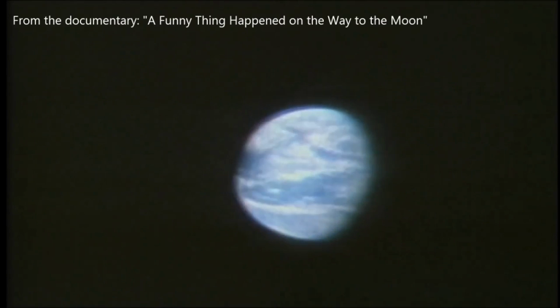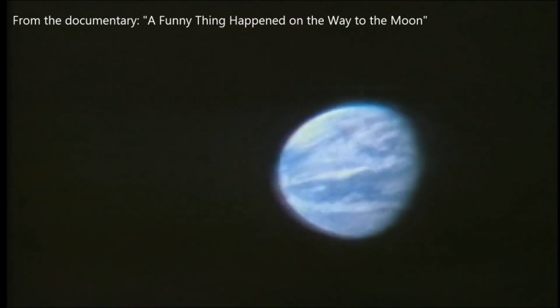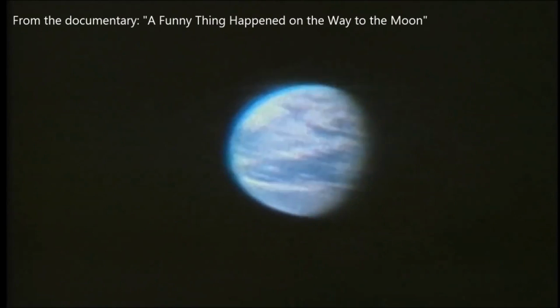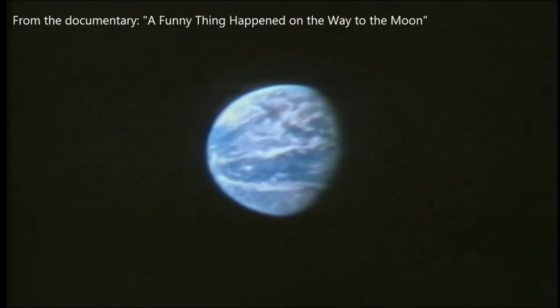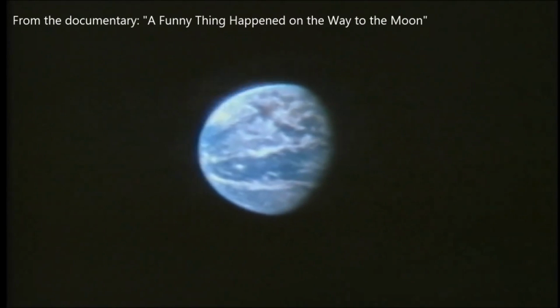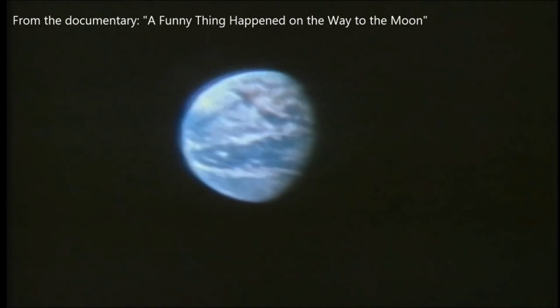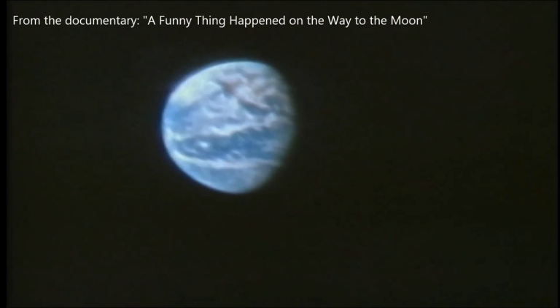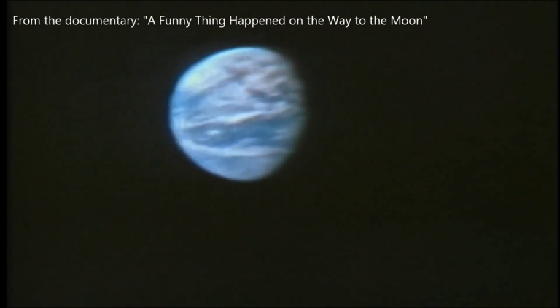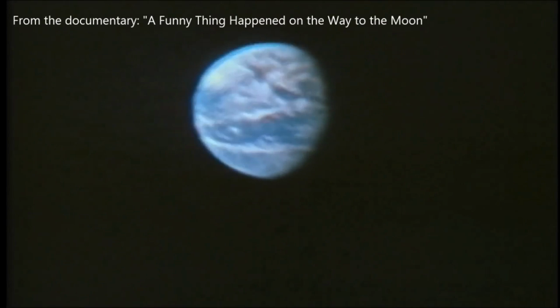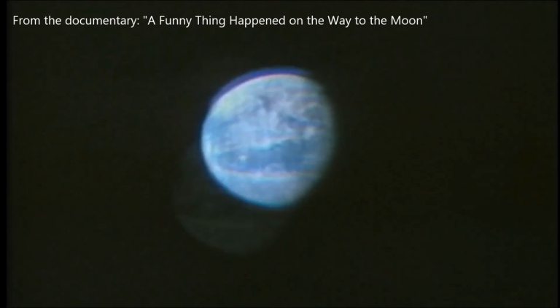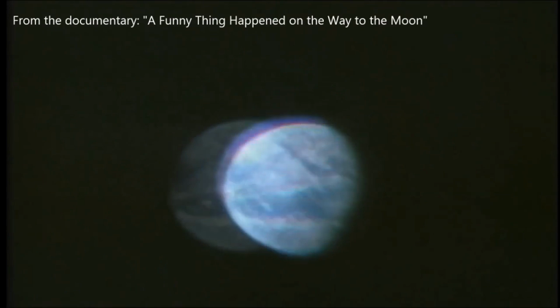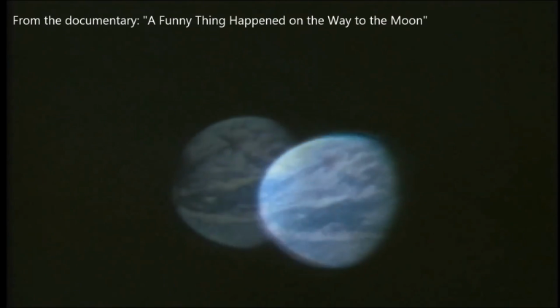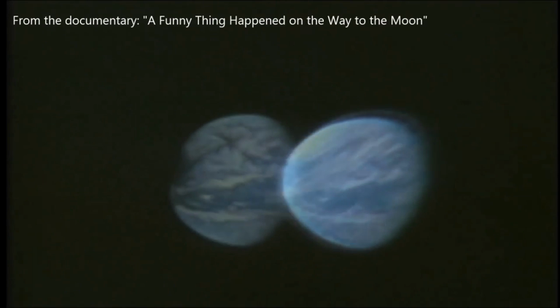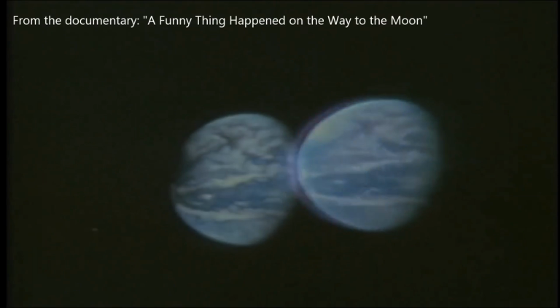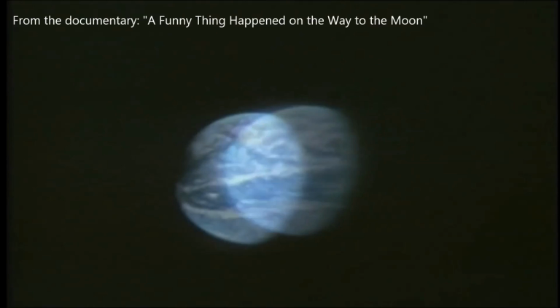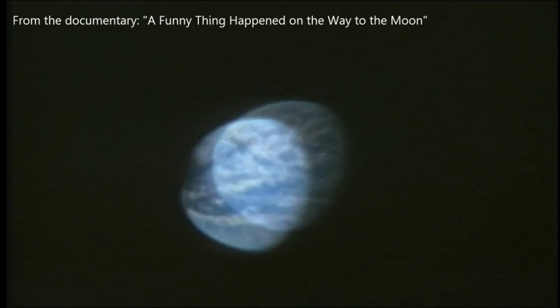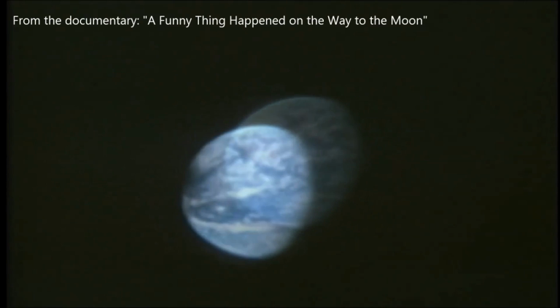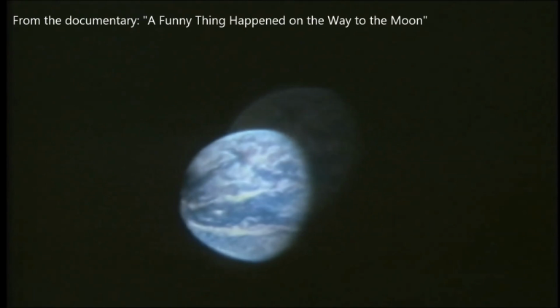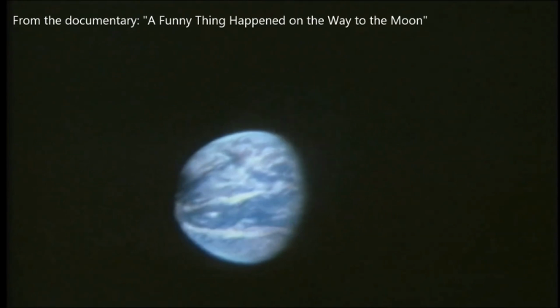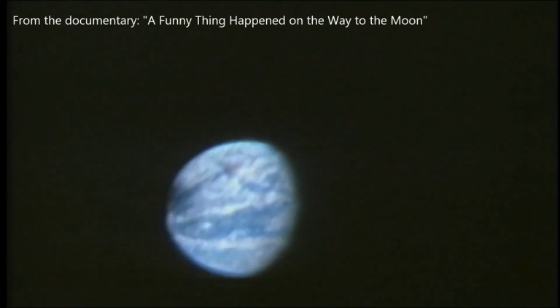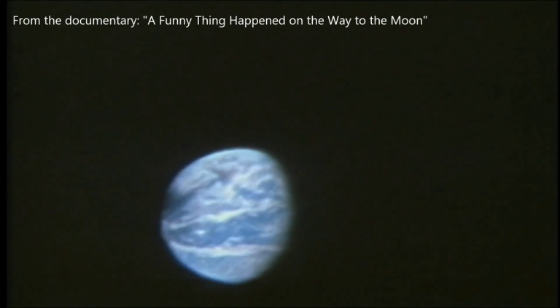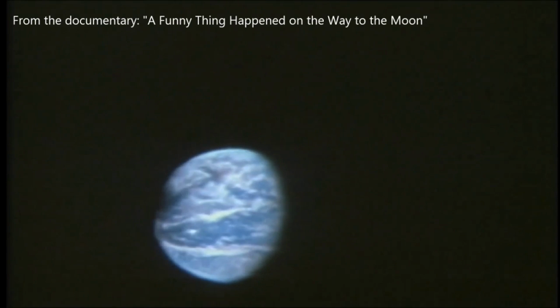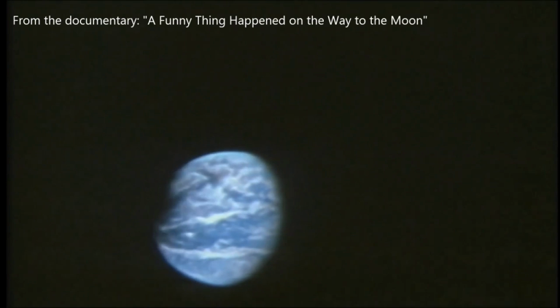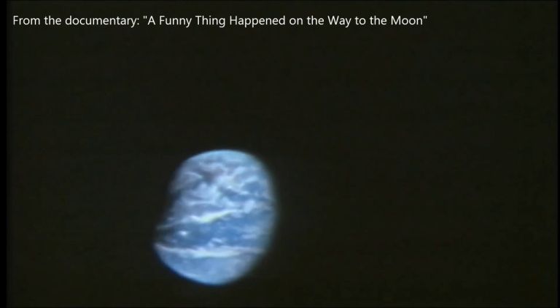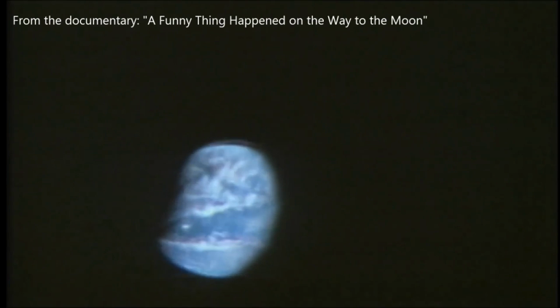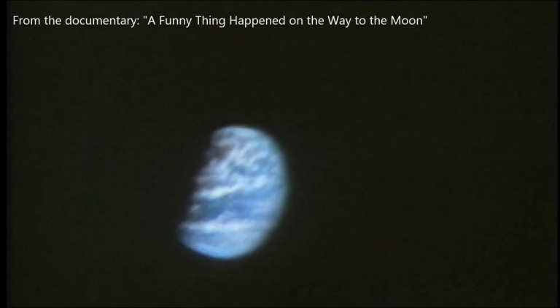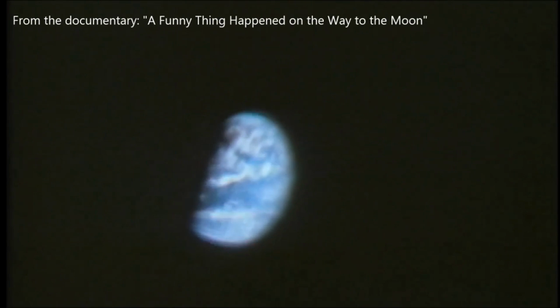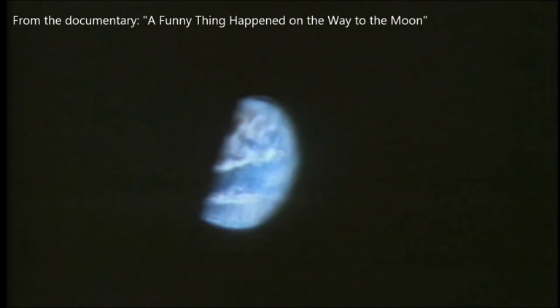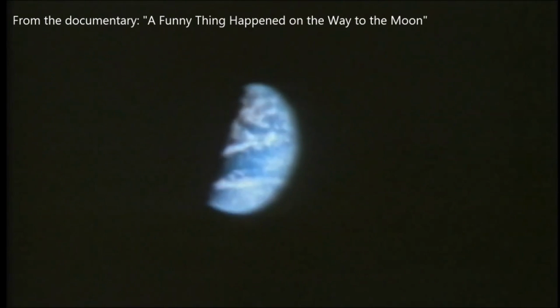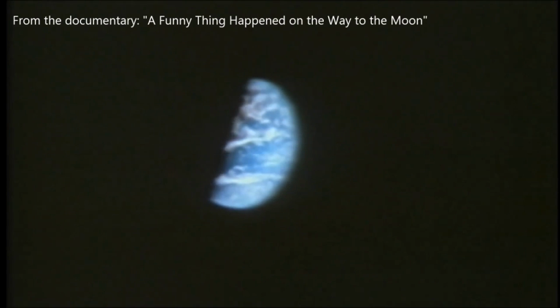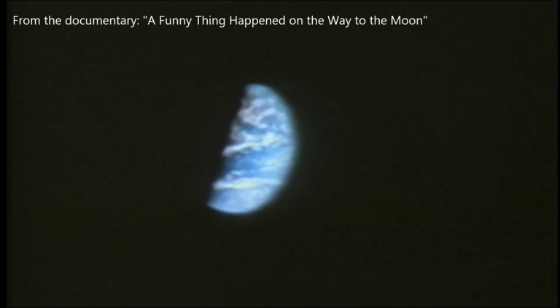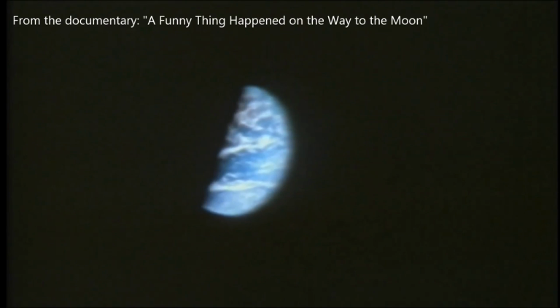You can also notice how the astronaut operating the camera reacted to the mistake by attempting to pan away from it.